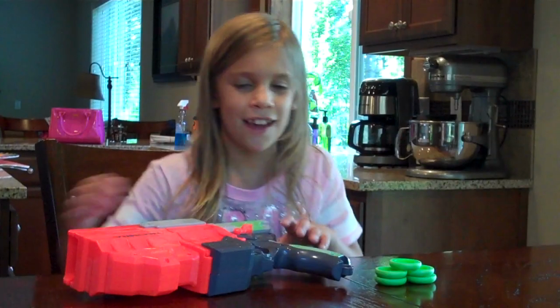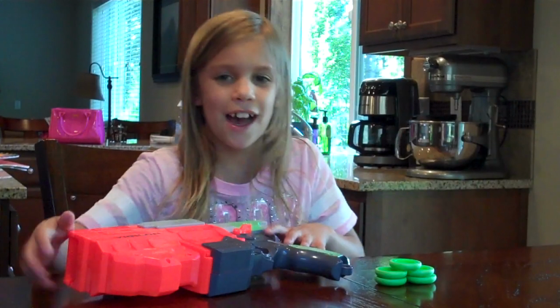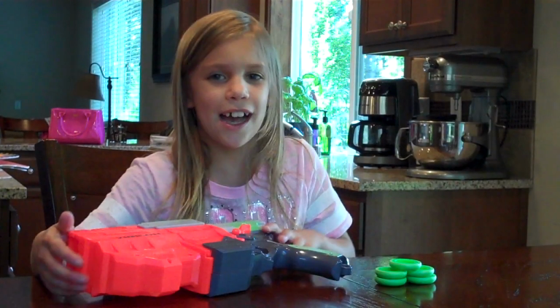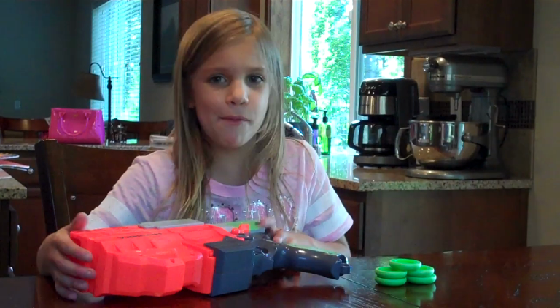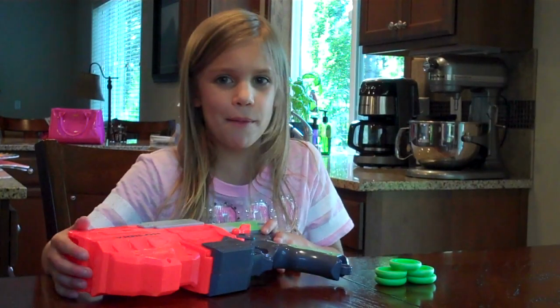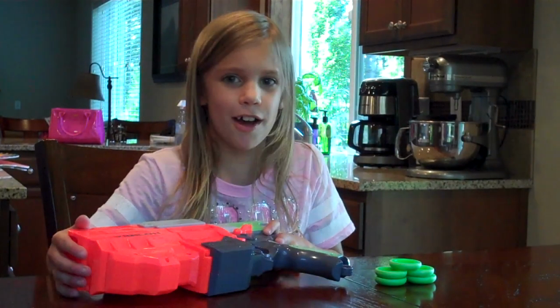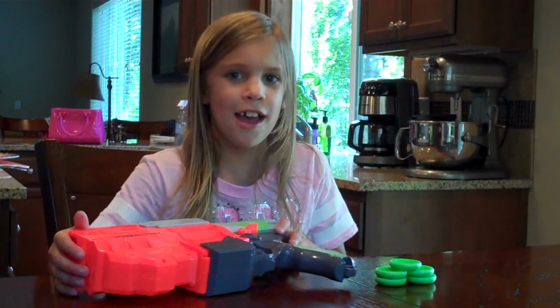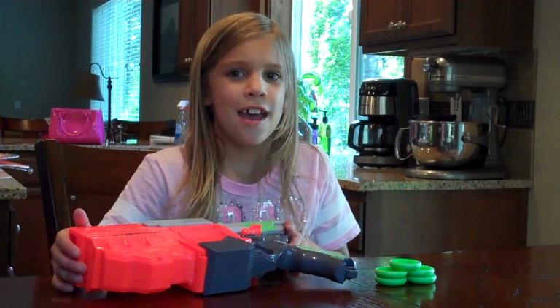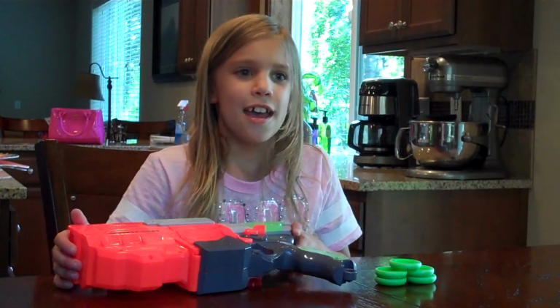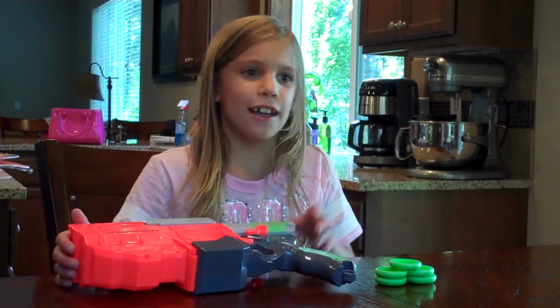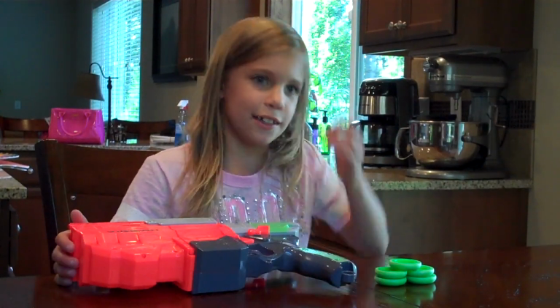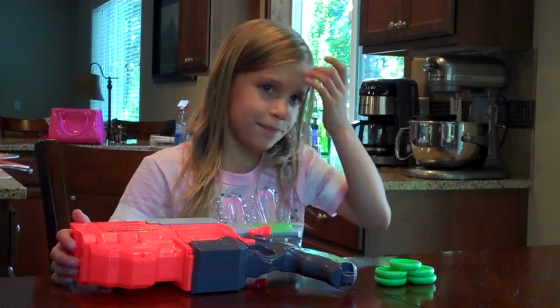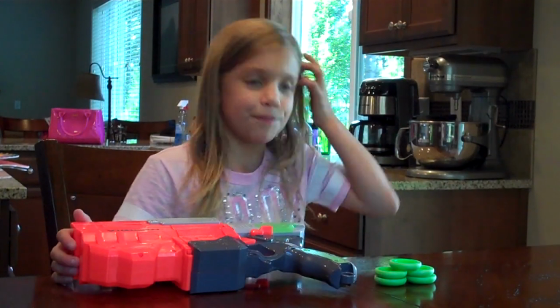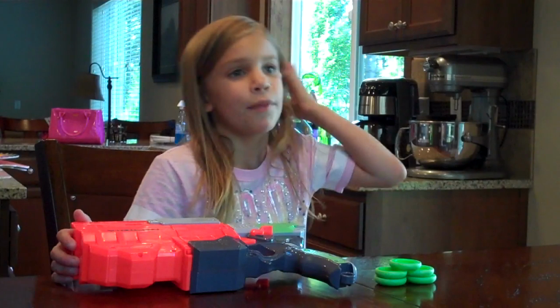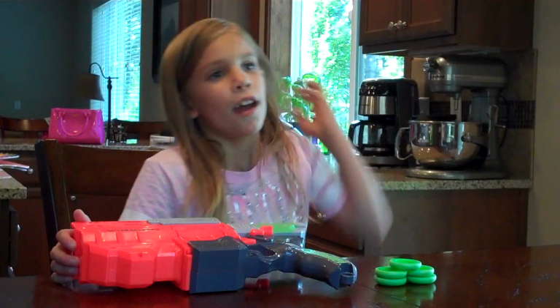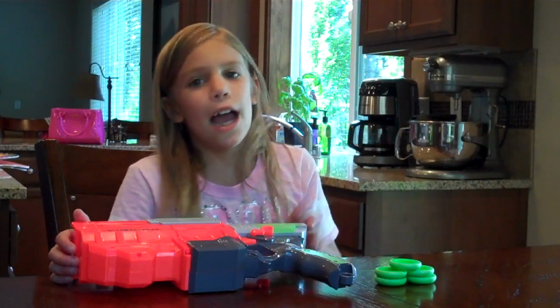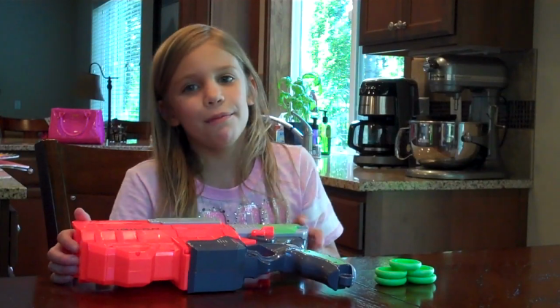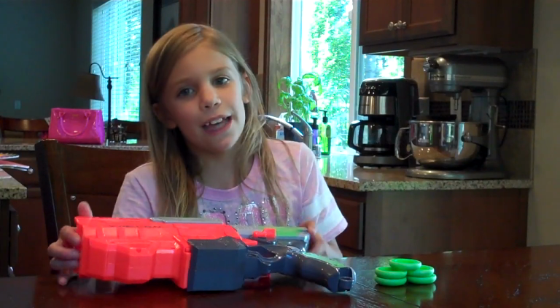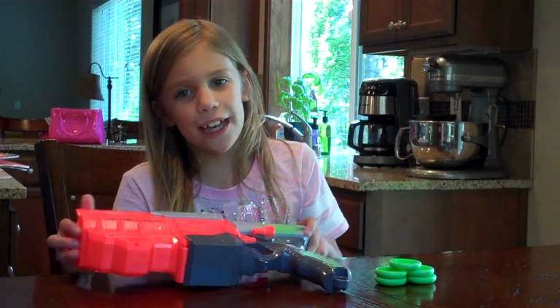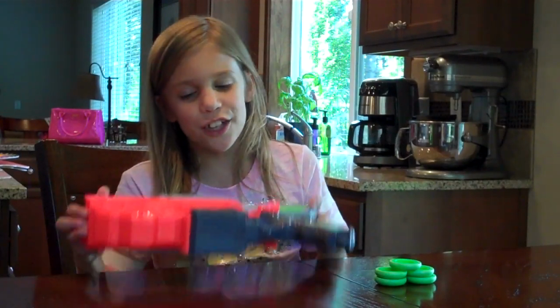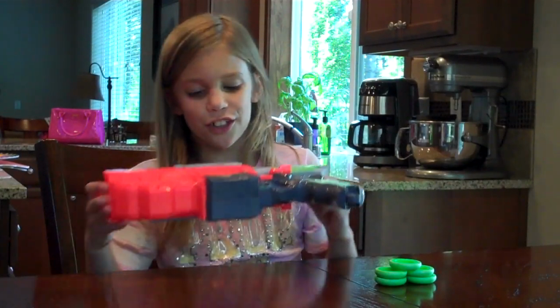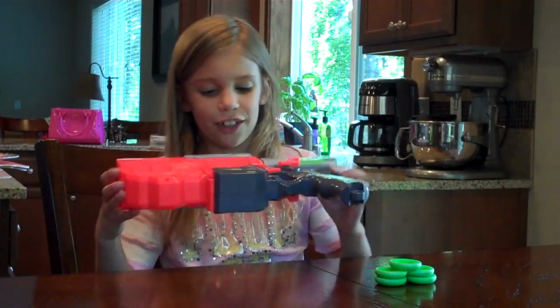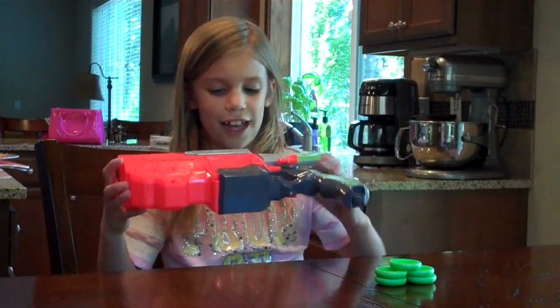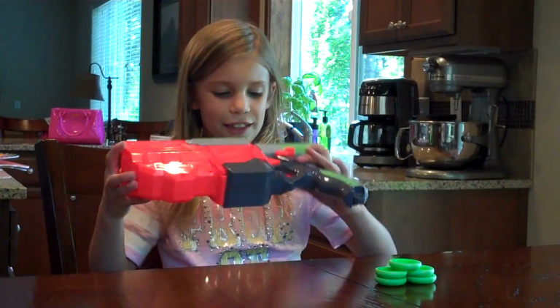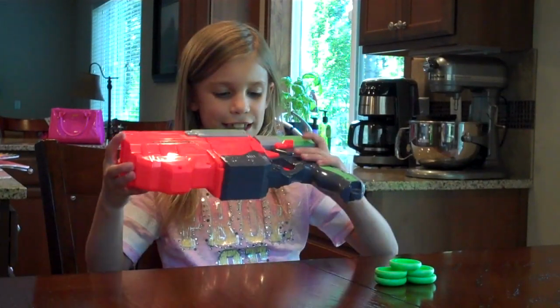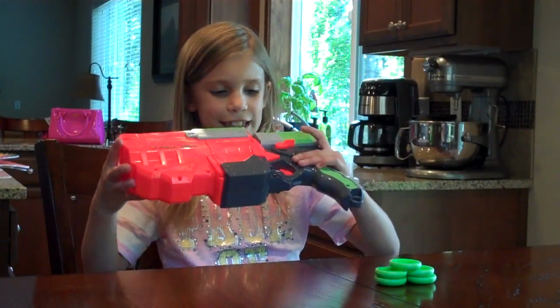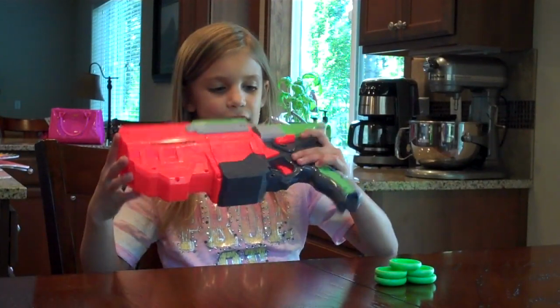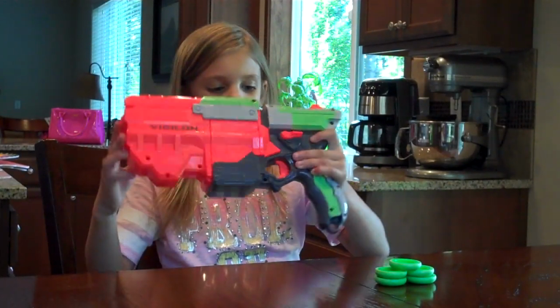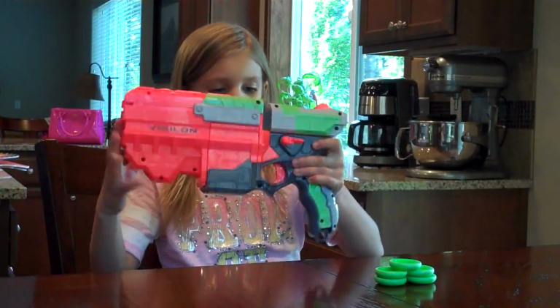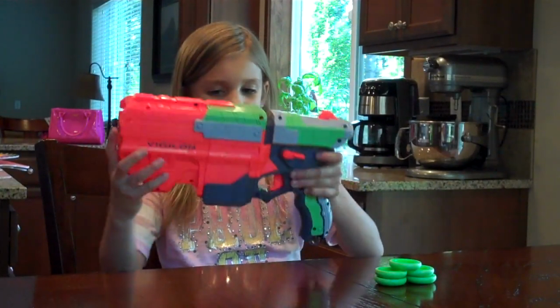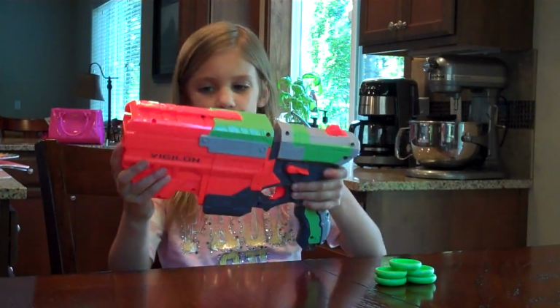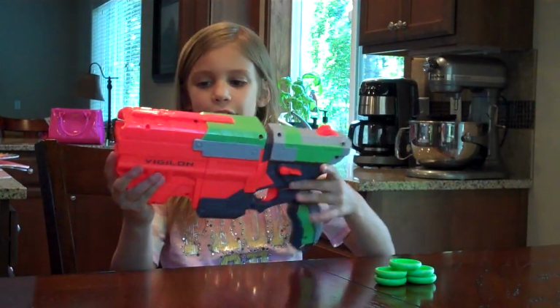Hi, I'm Emma, and I'm 8 years old, and this is a Nerf gun.